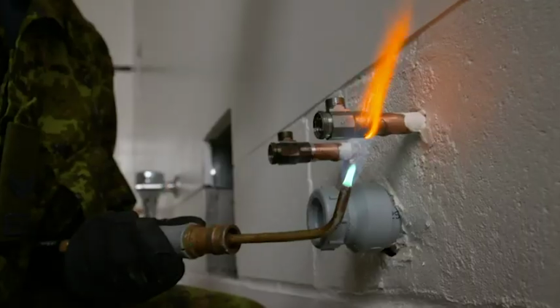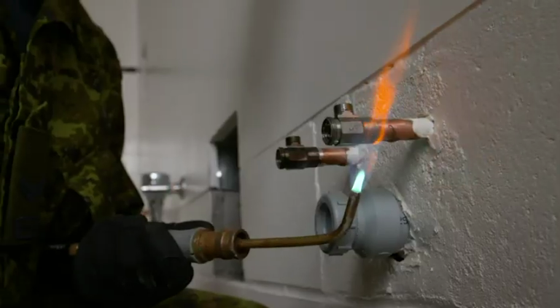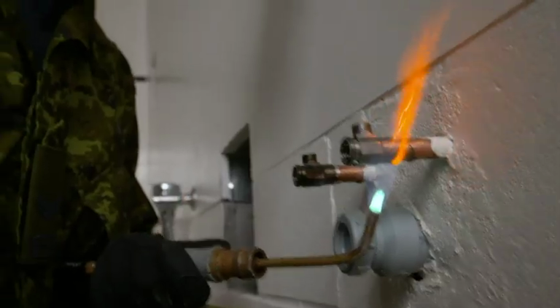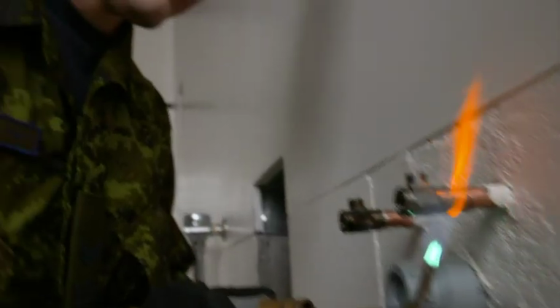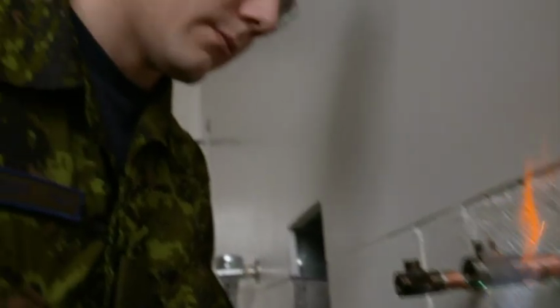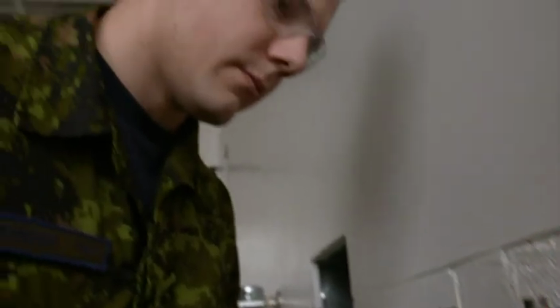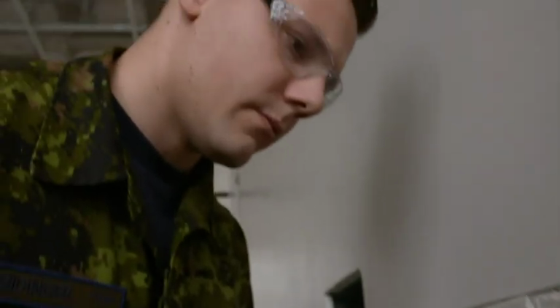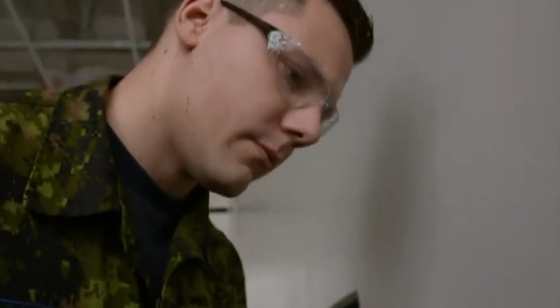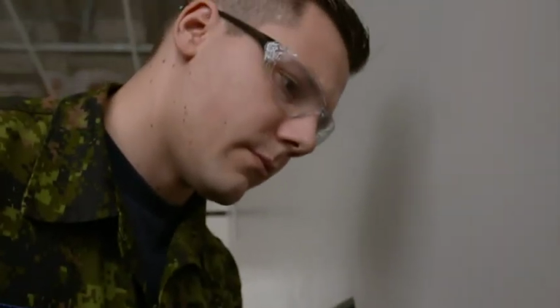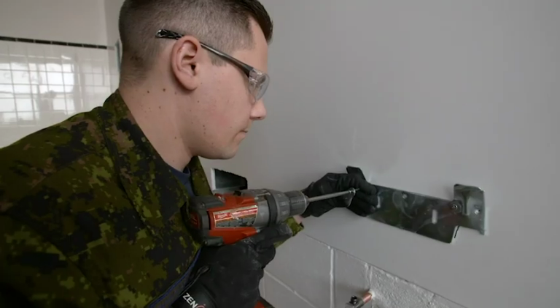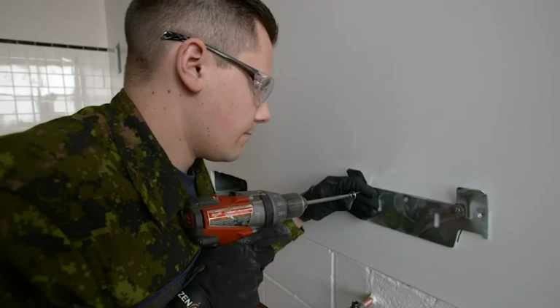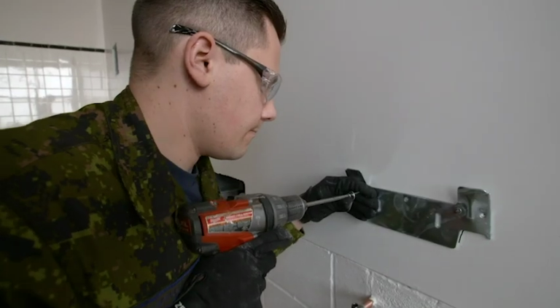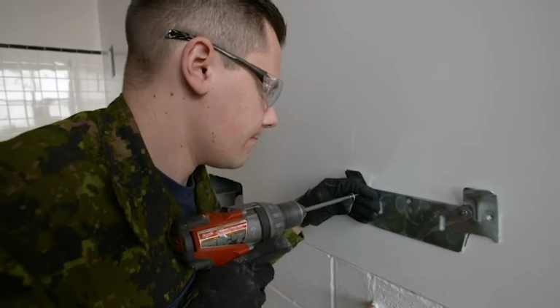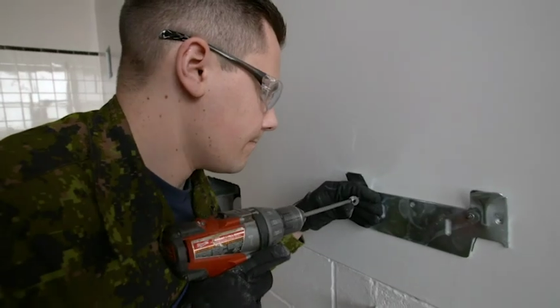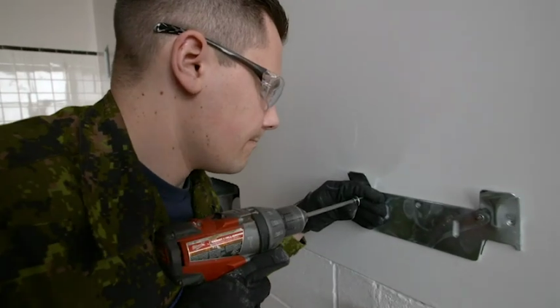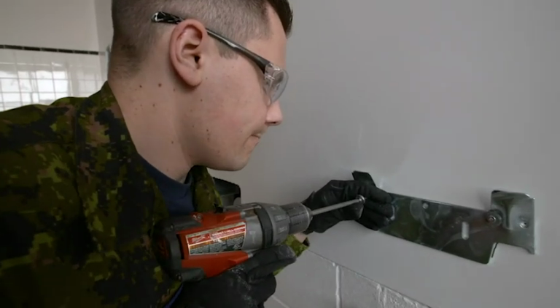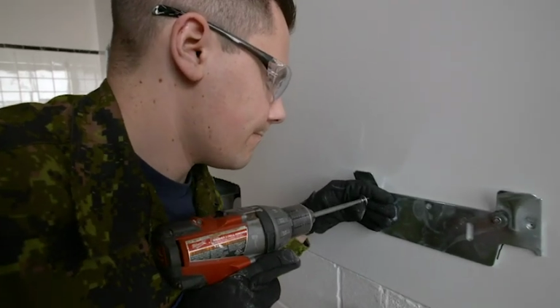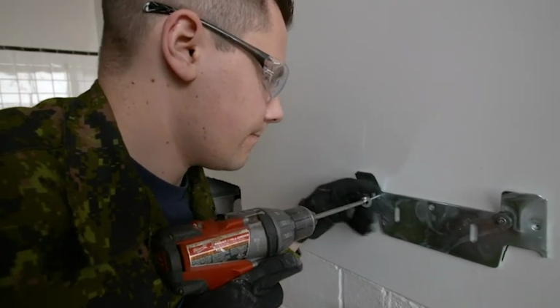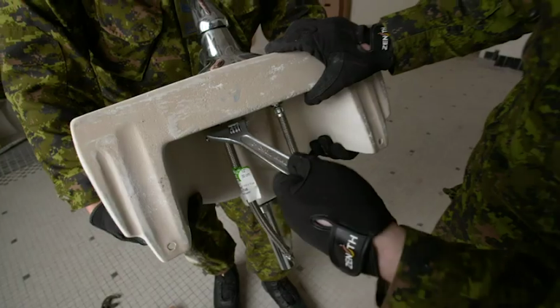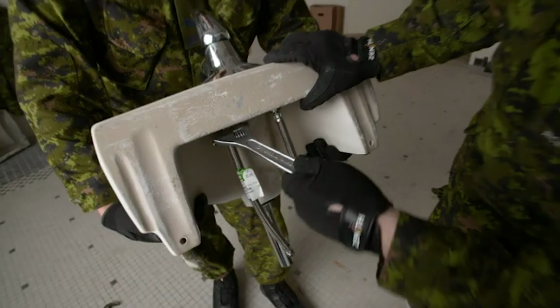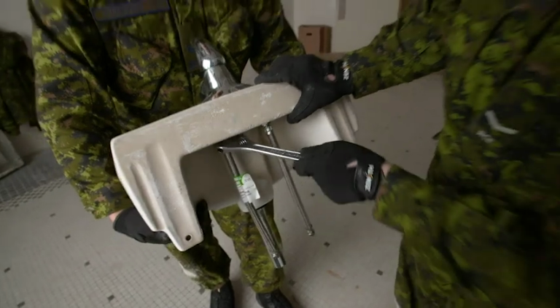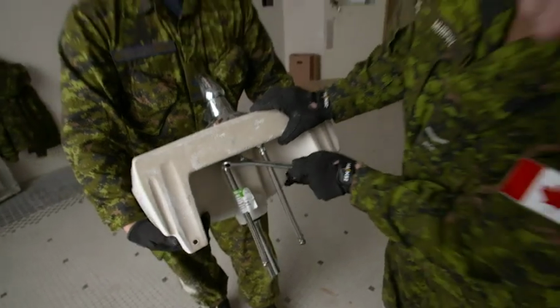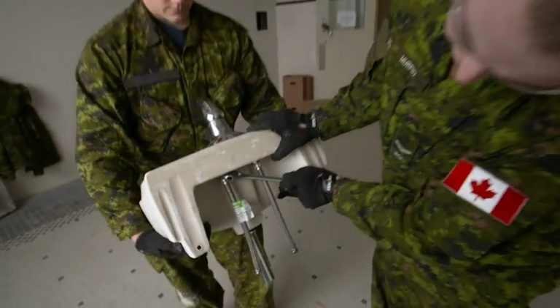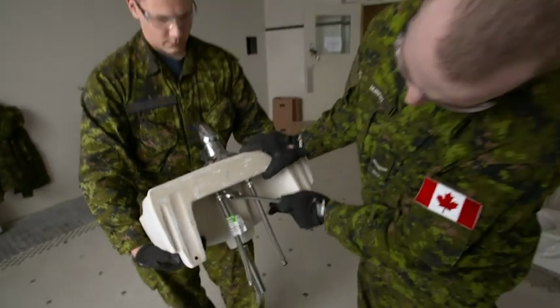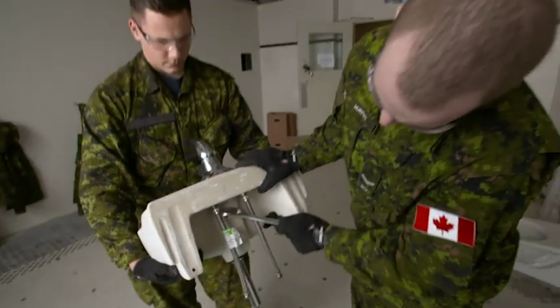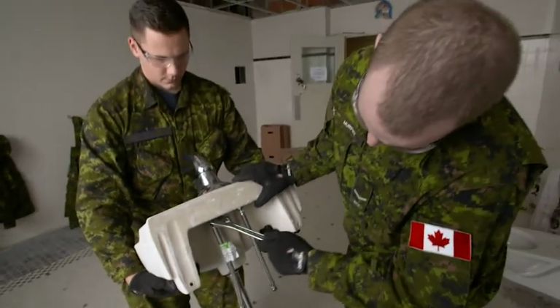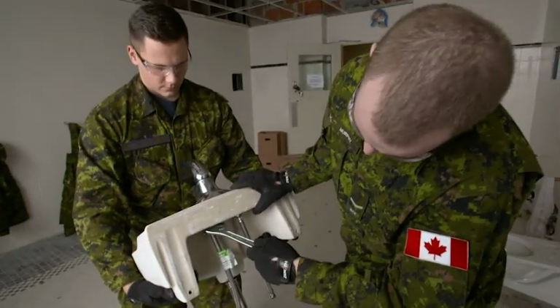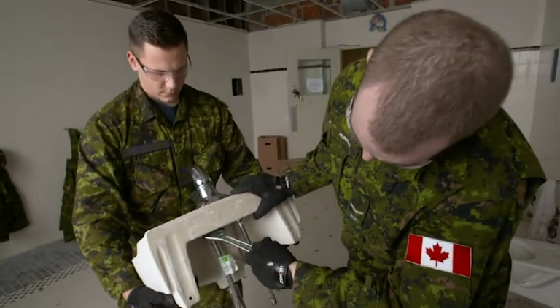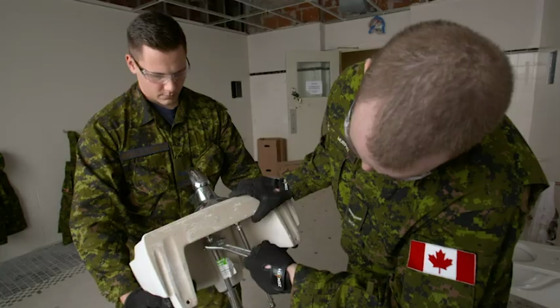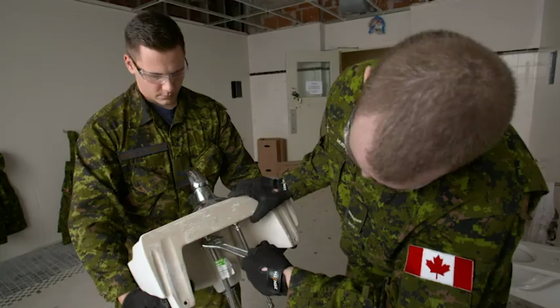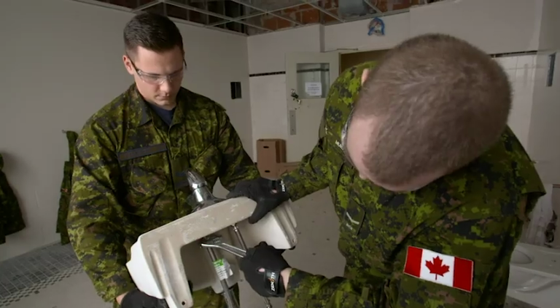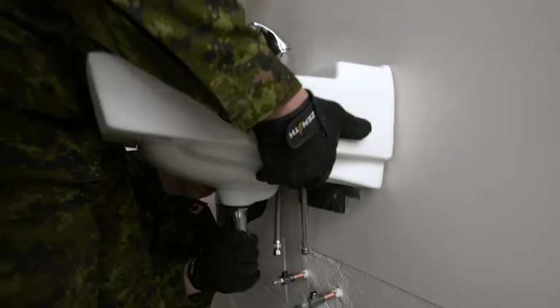It's definitely nice to be able to go in and work on something, stand back, look at the finished product, and be proud of it.